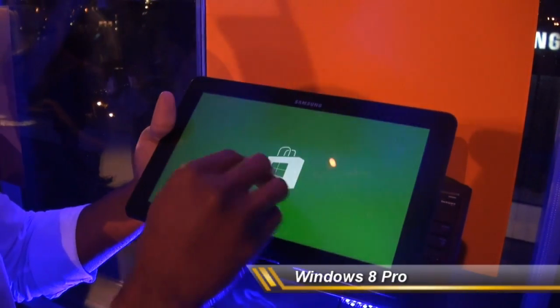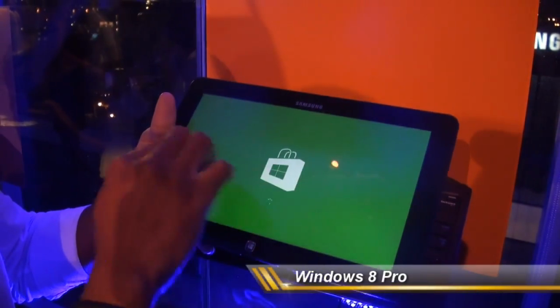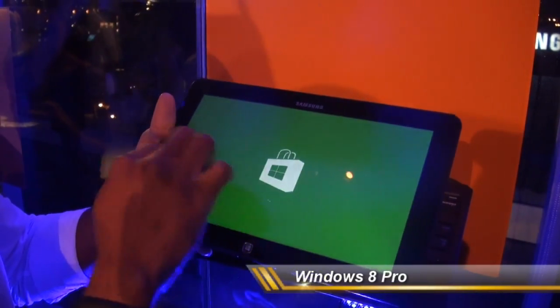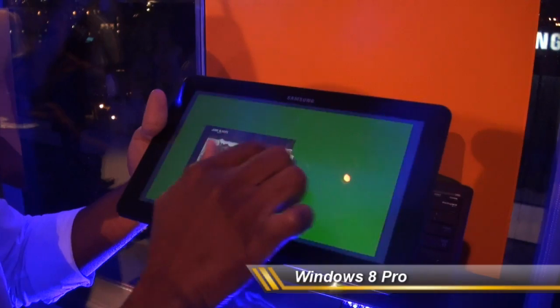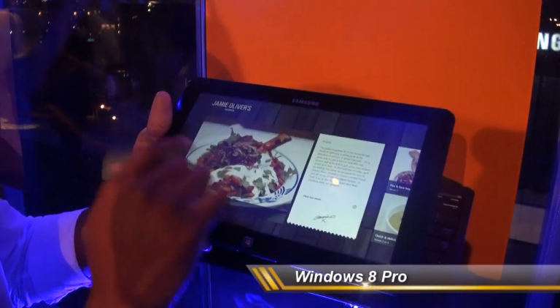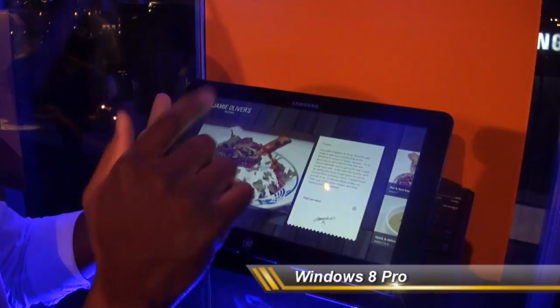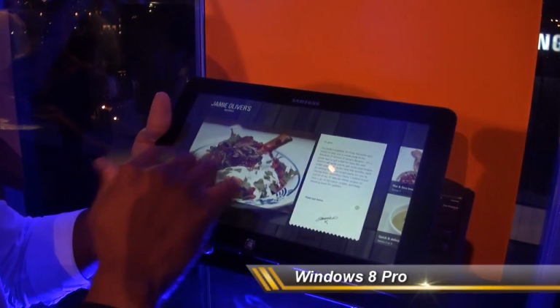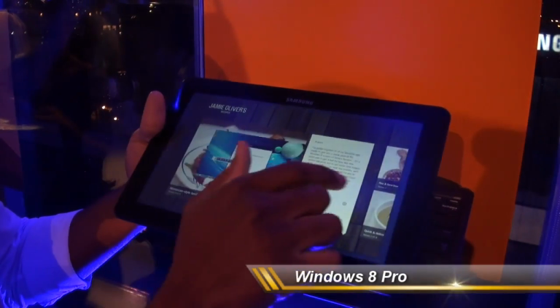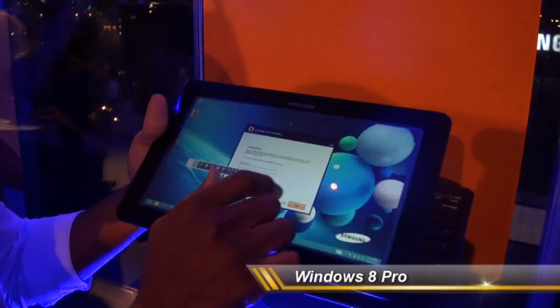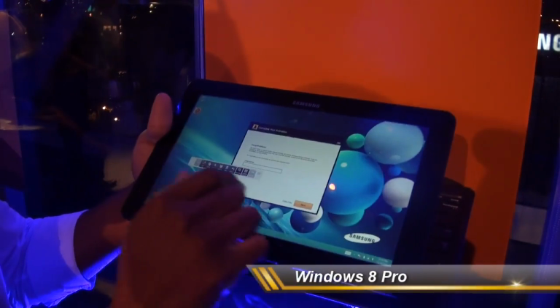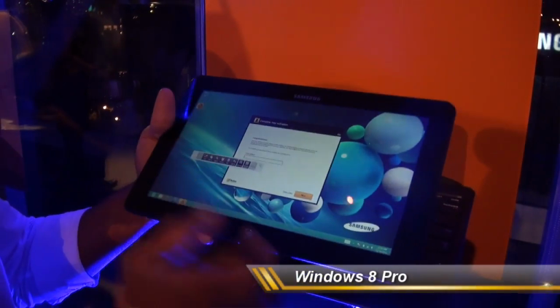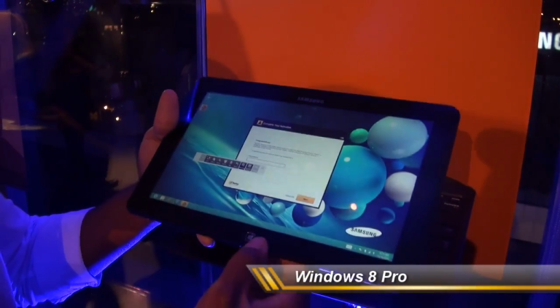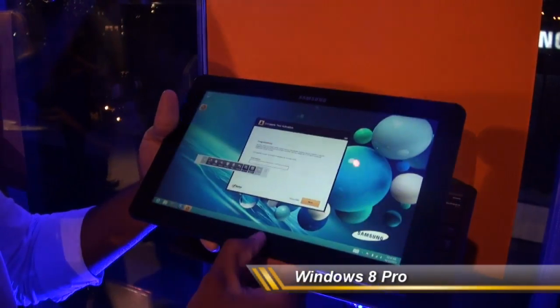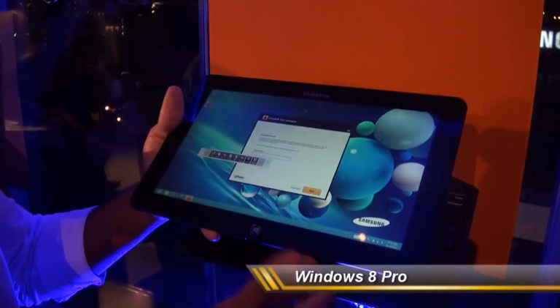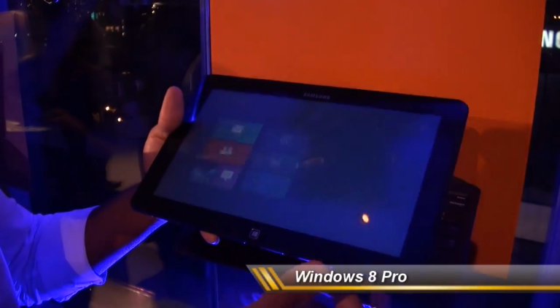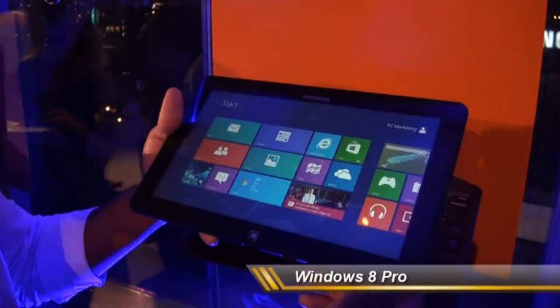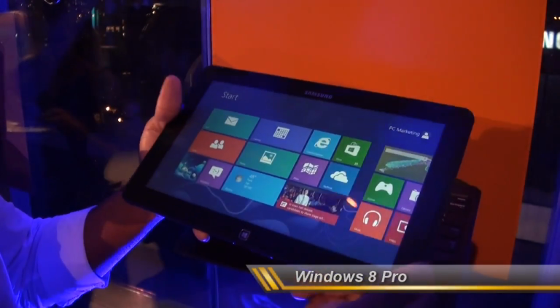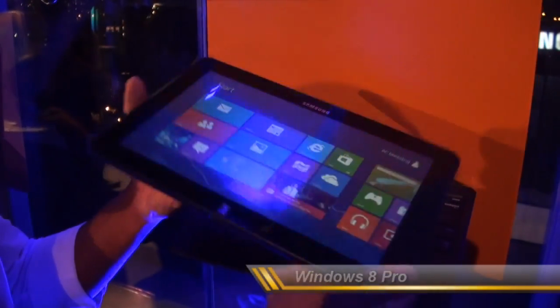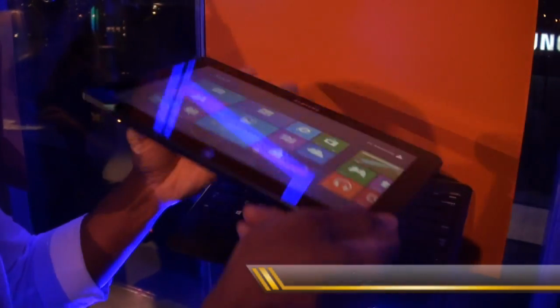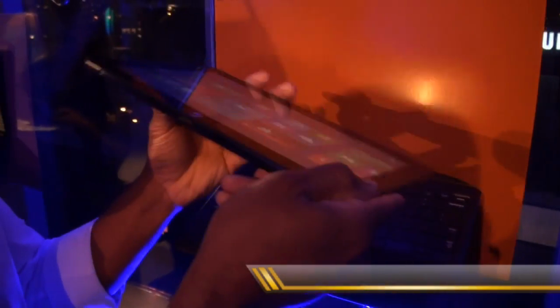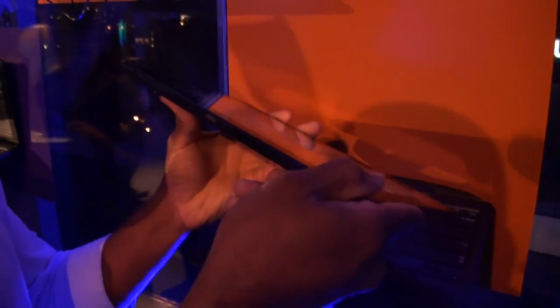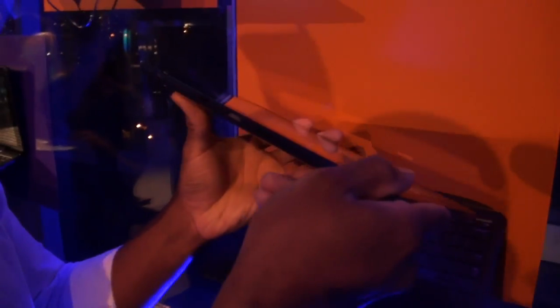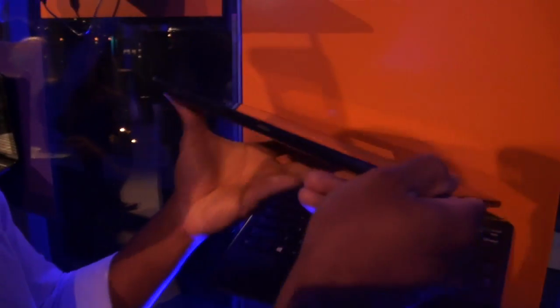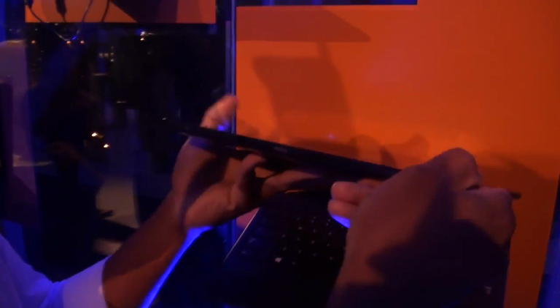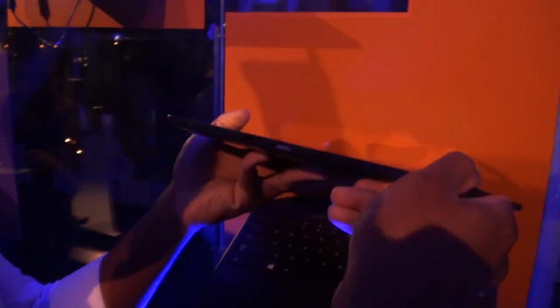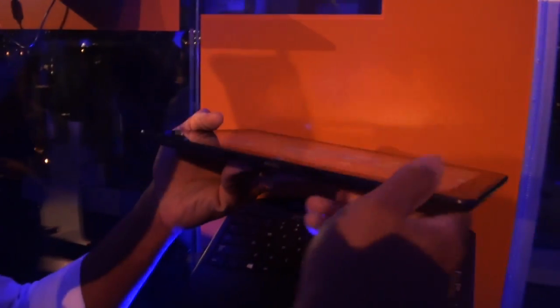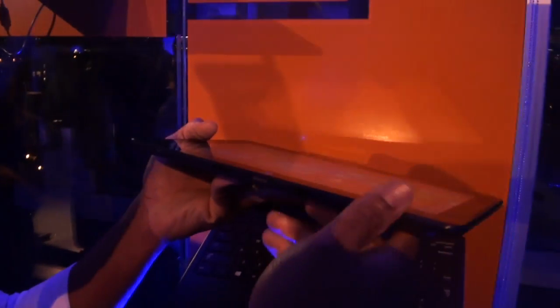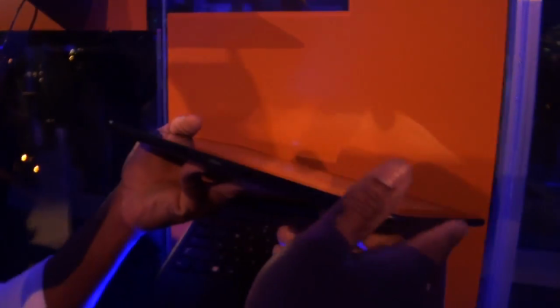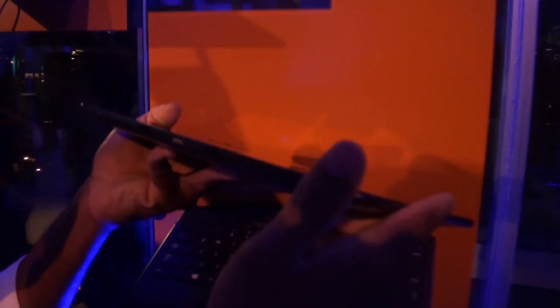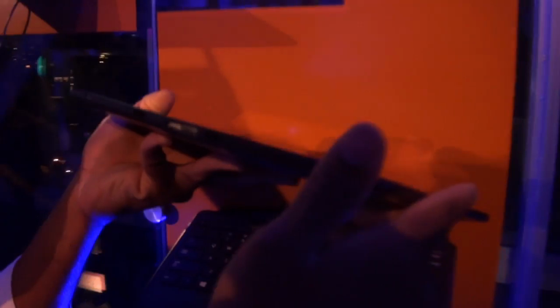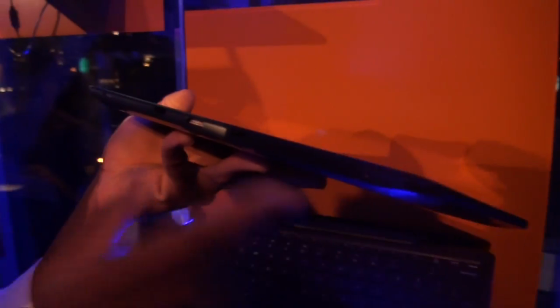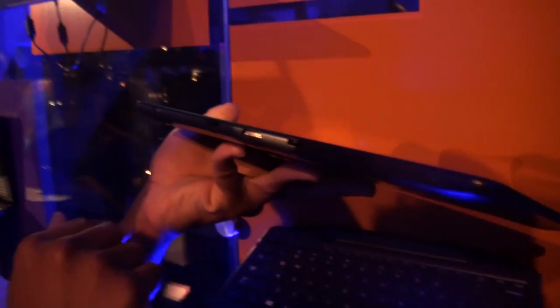This is a full Windows 8 Pro UI, so you can switch back and go home from the tablet just as you would with the keyboard.